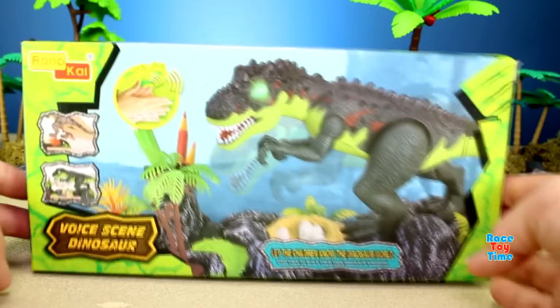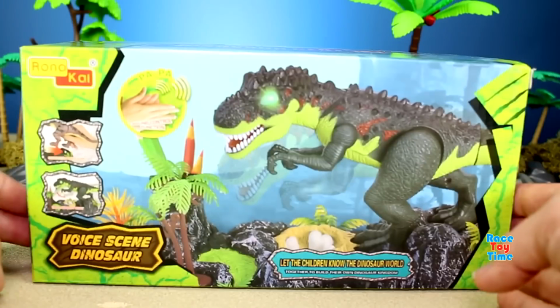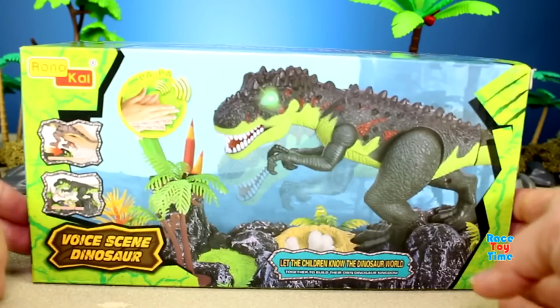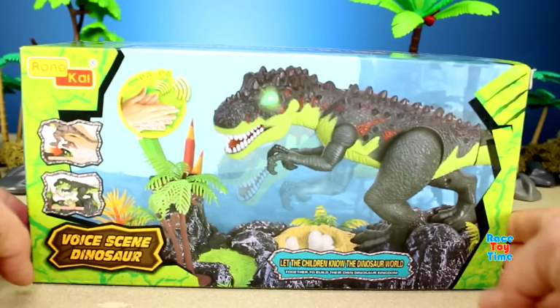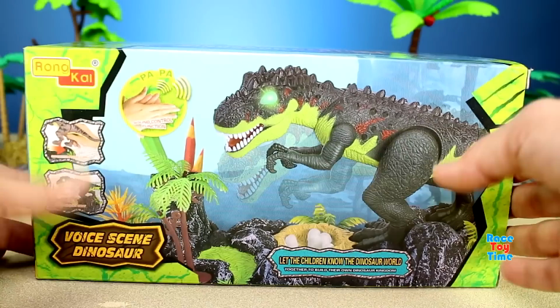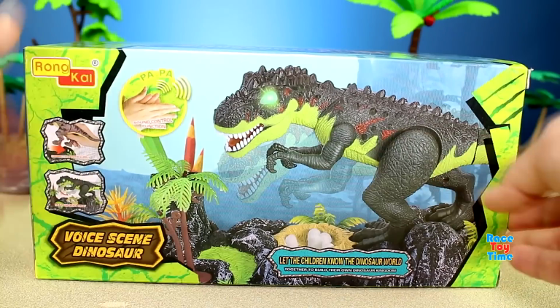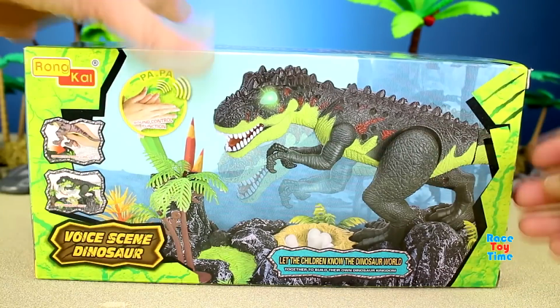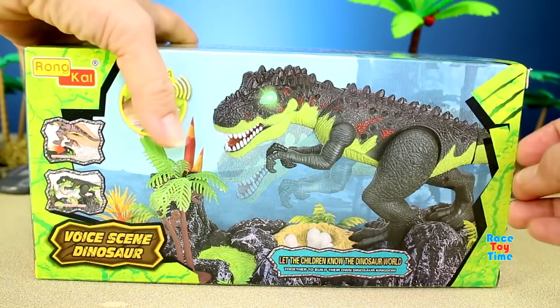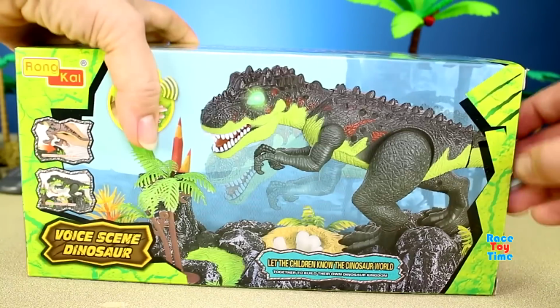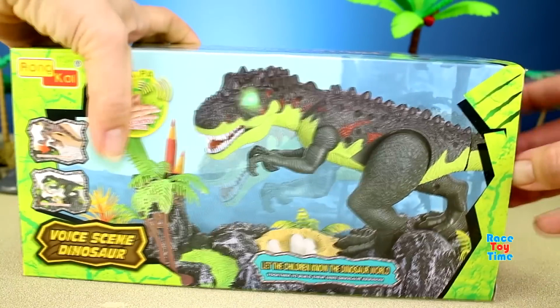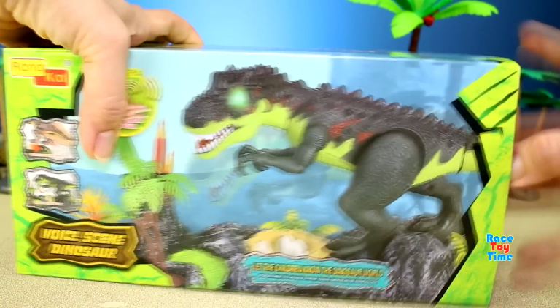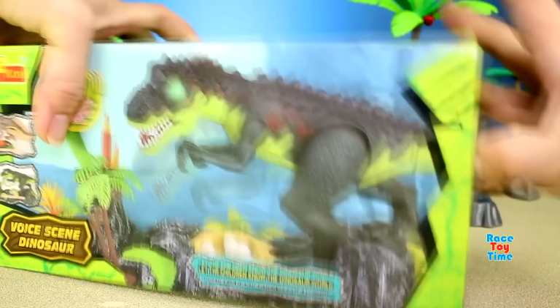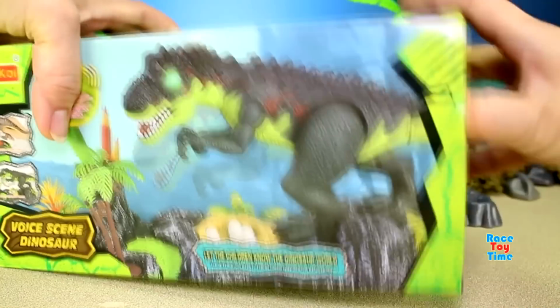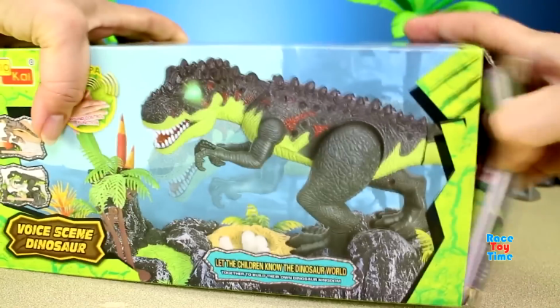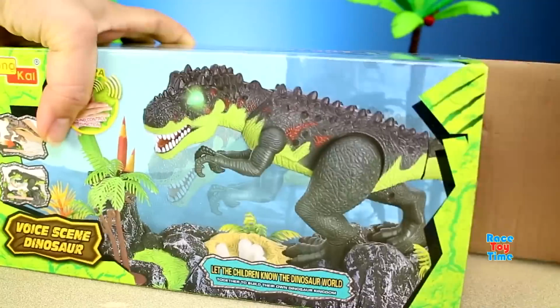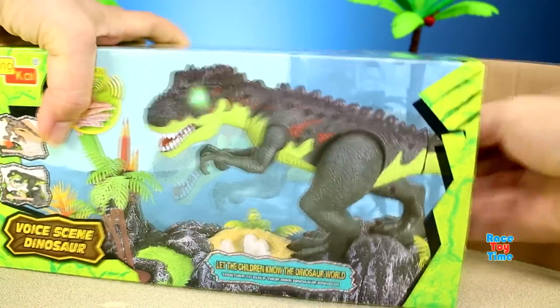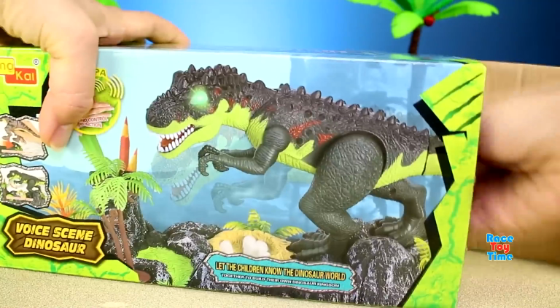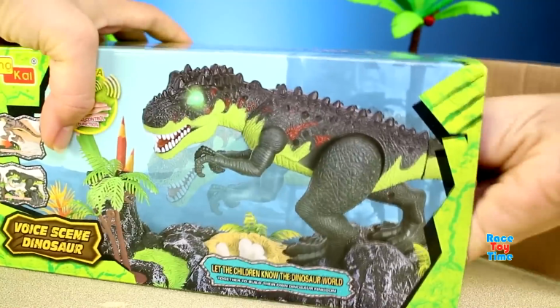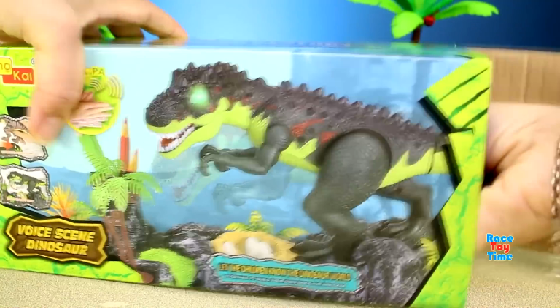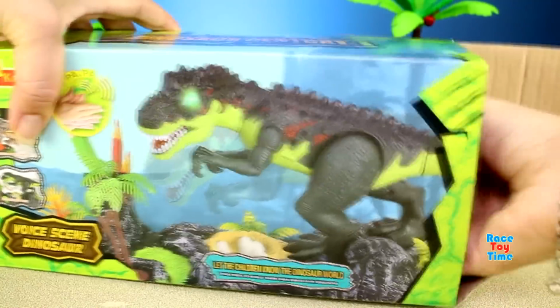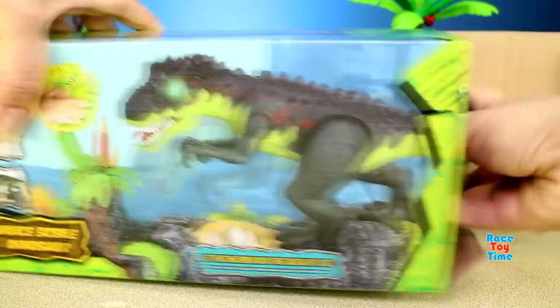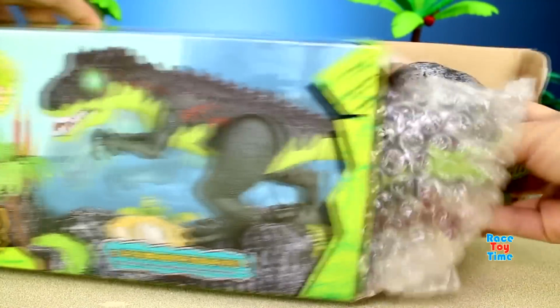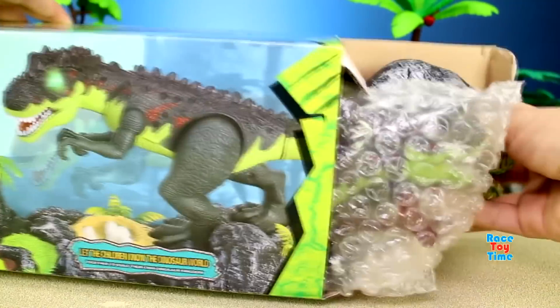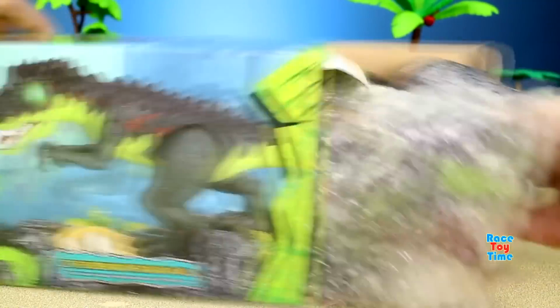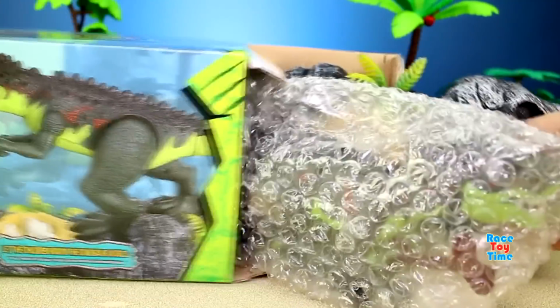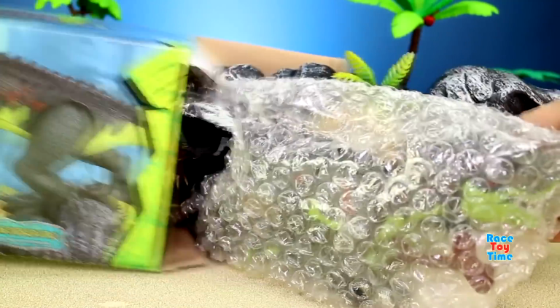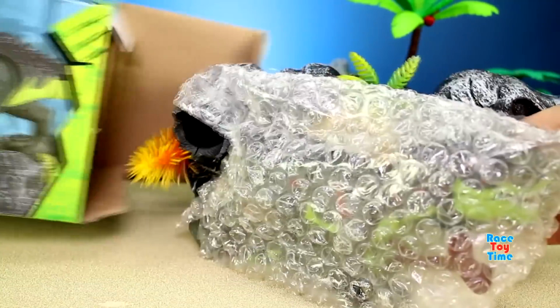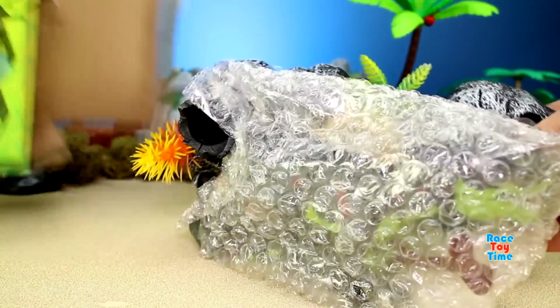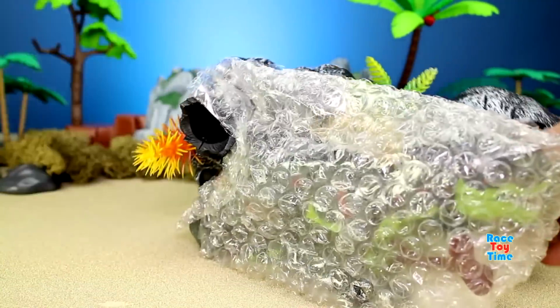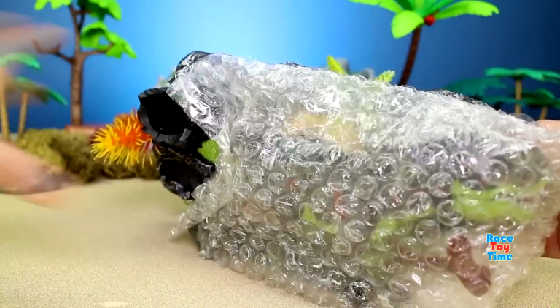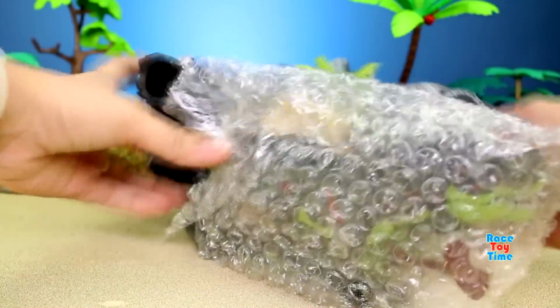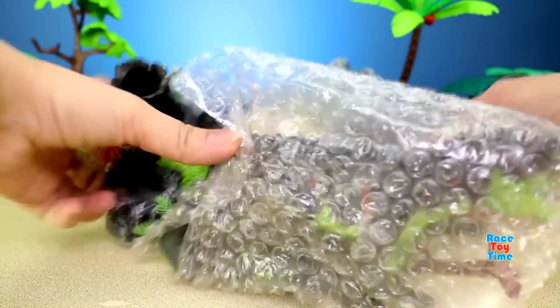Hi guys, Rusty Time here. Today I'm going to show you this T-Rex with lights and sound sensors.